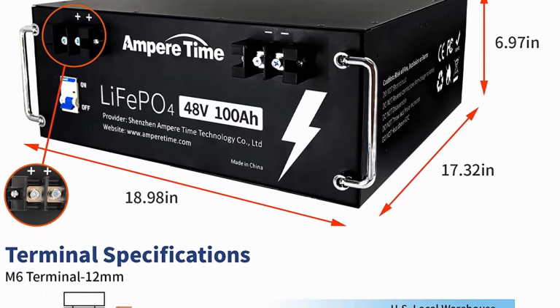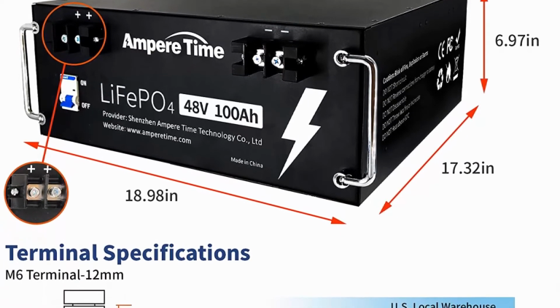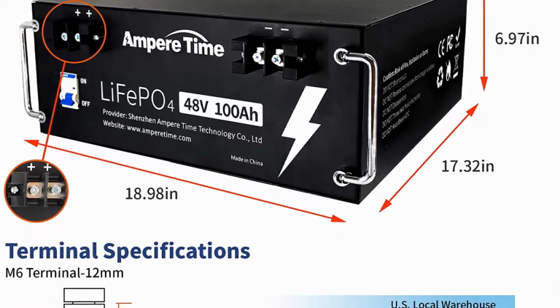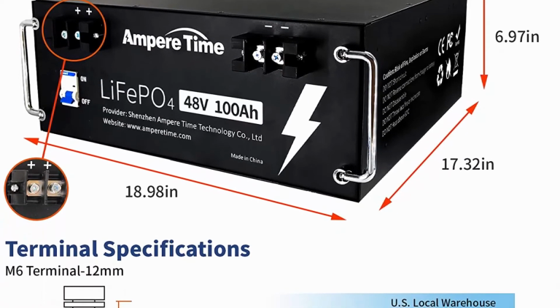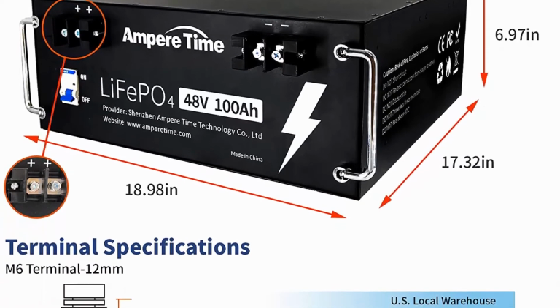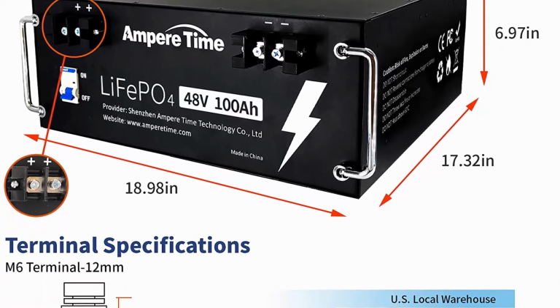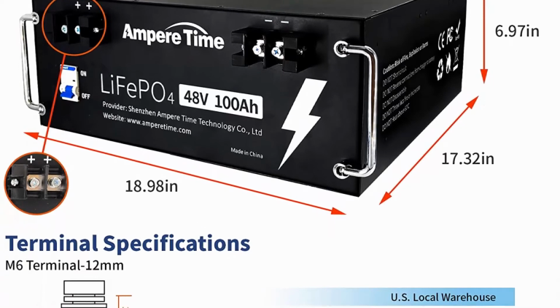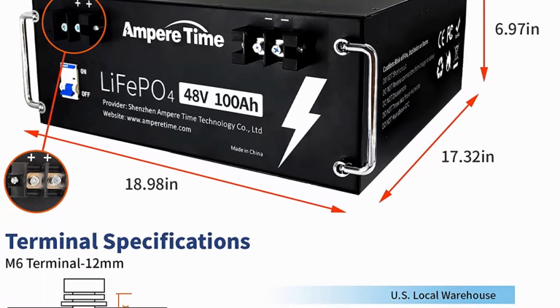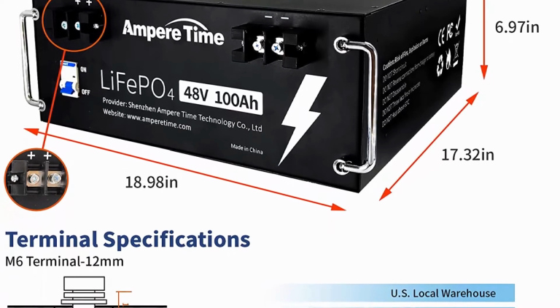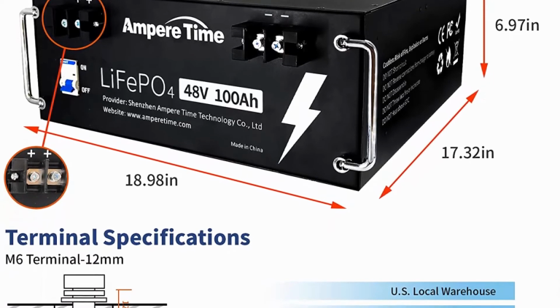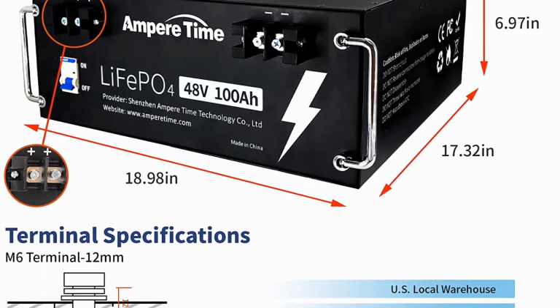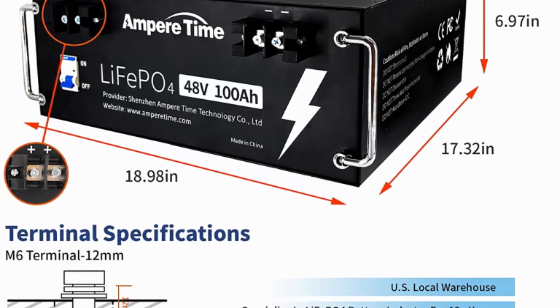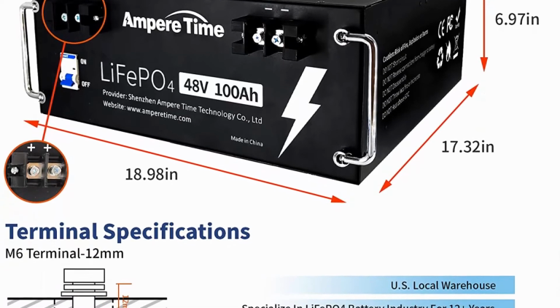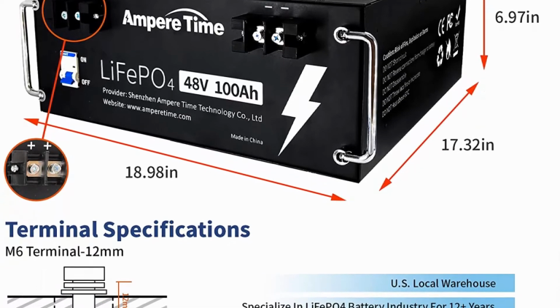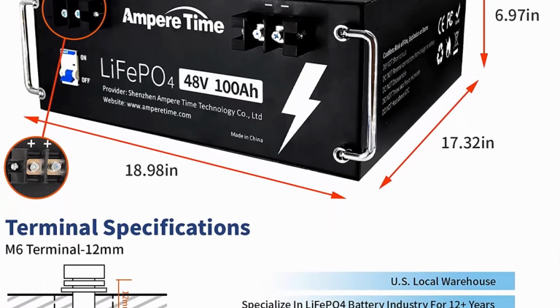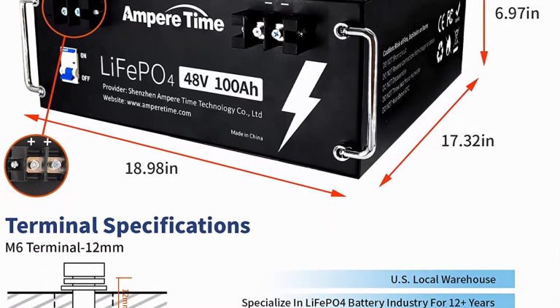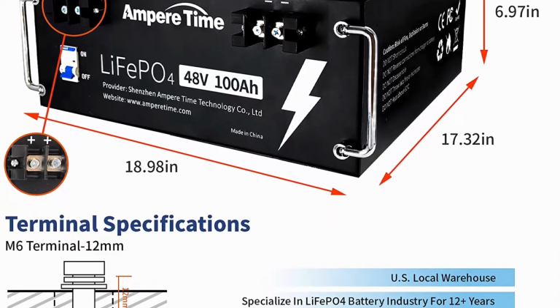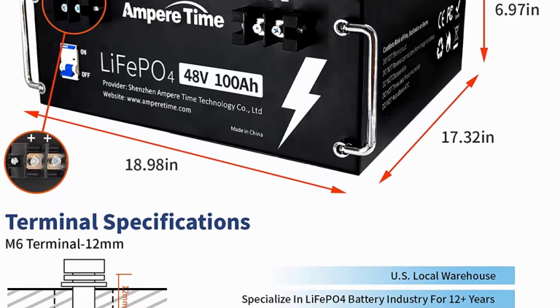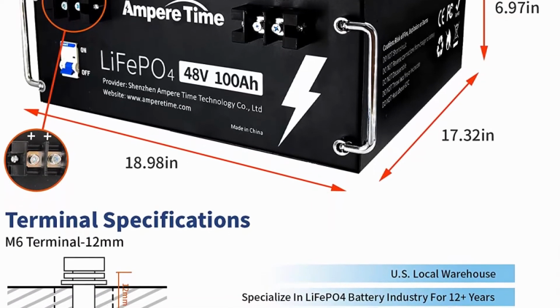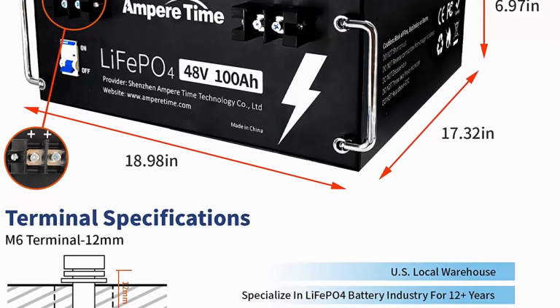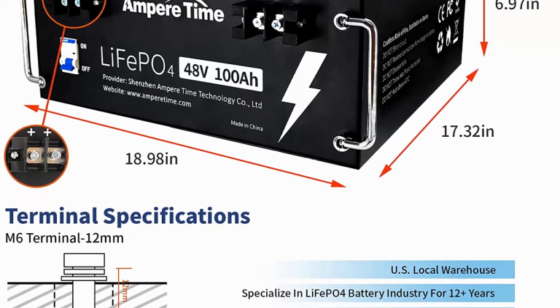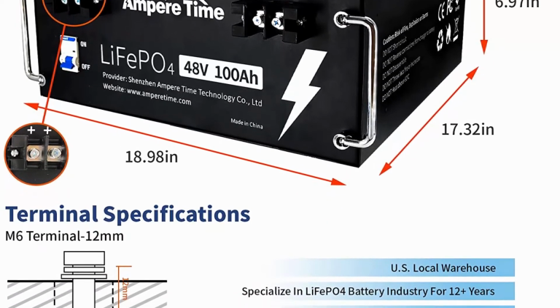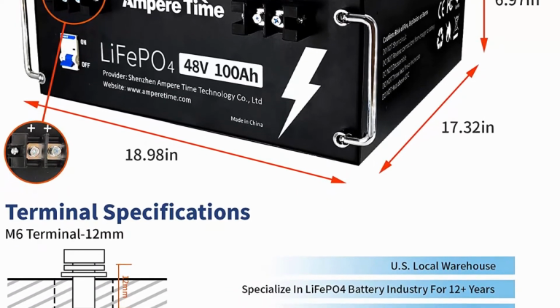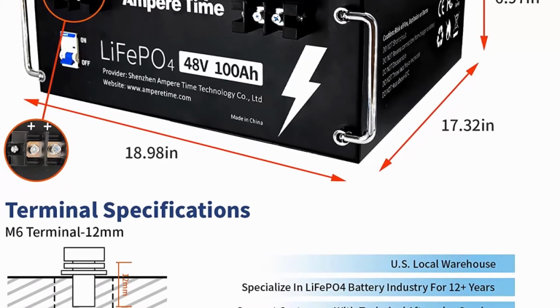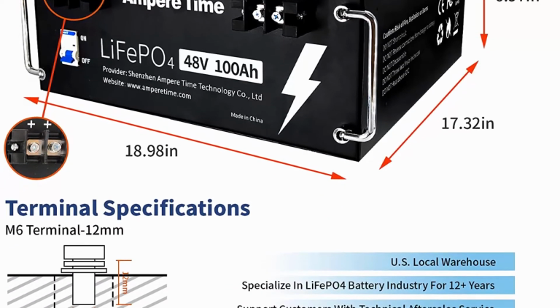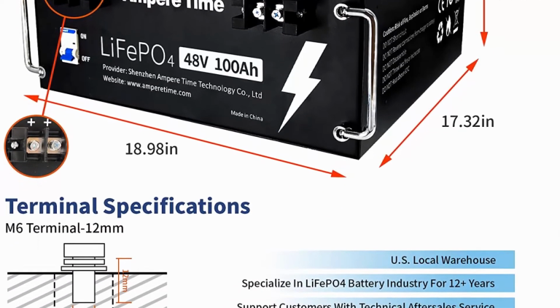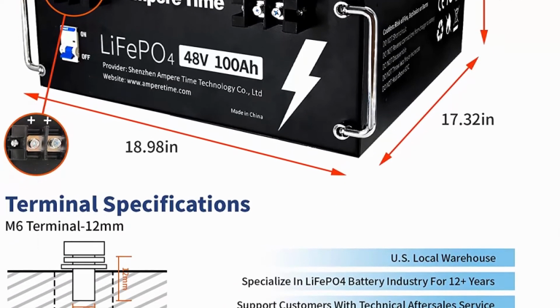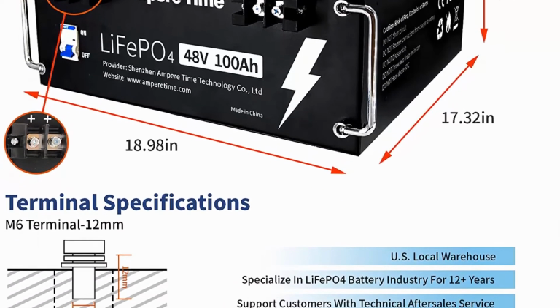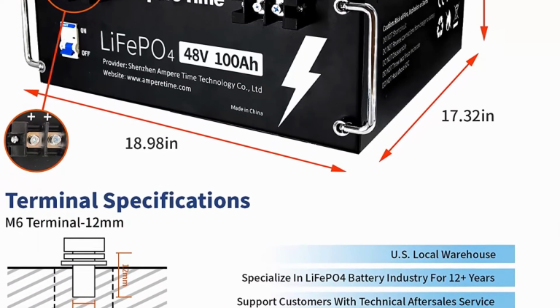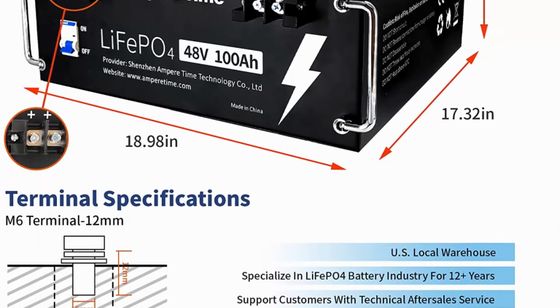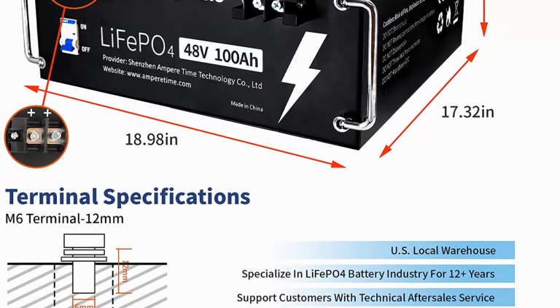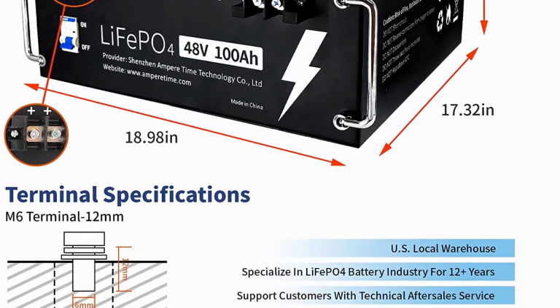Perfect for solar home, RV camping, and off-grid applications.